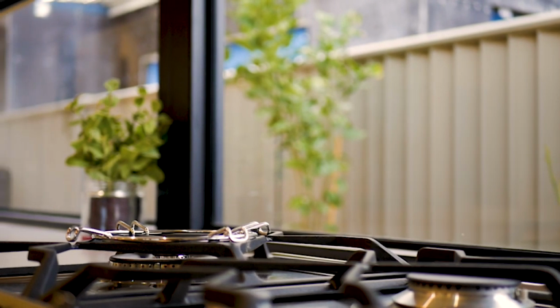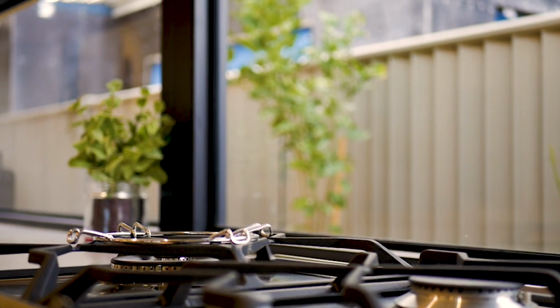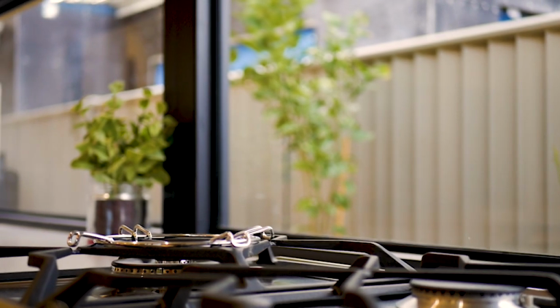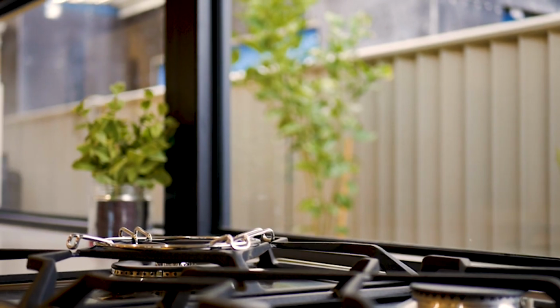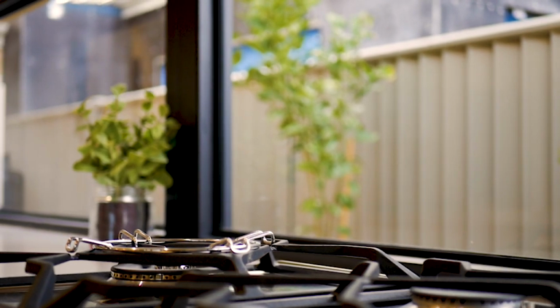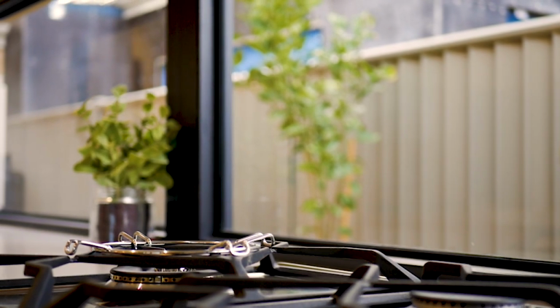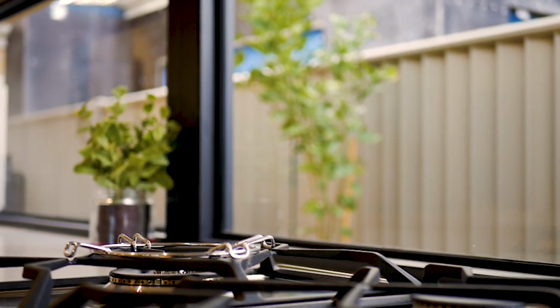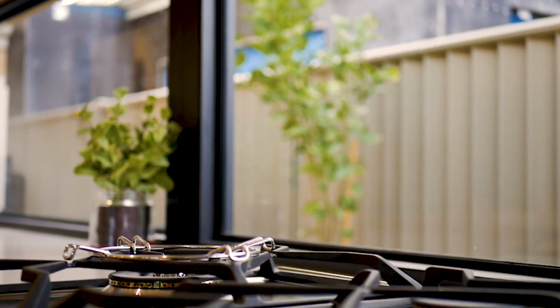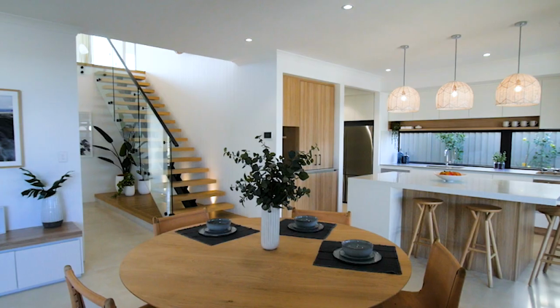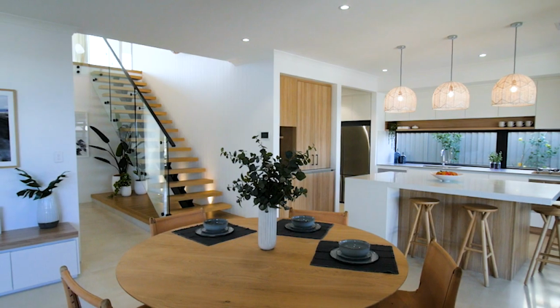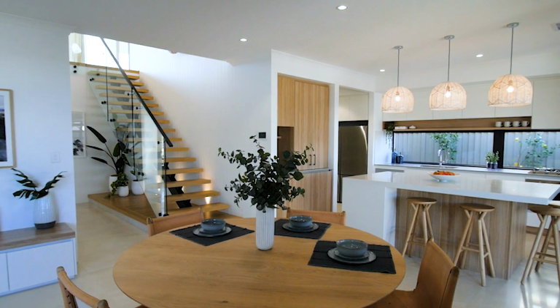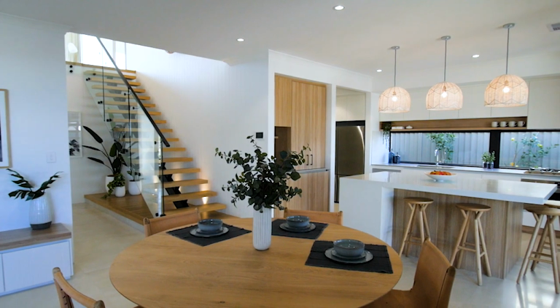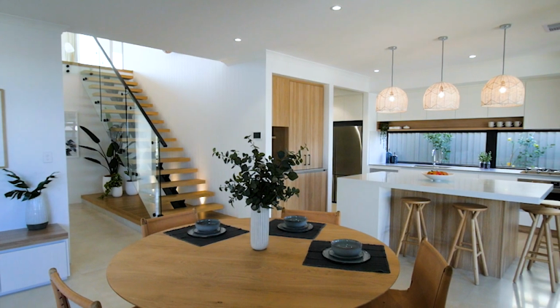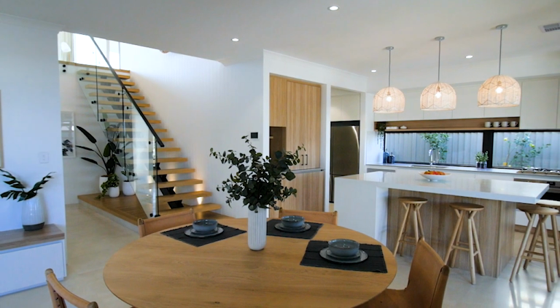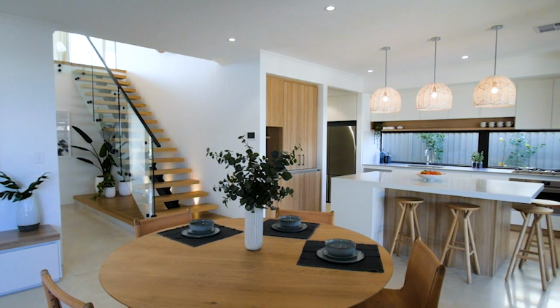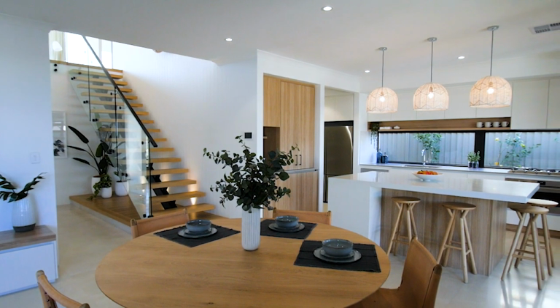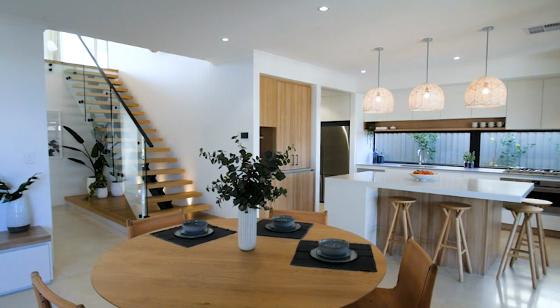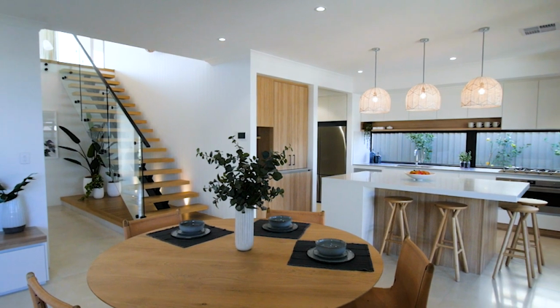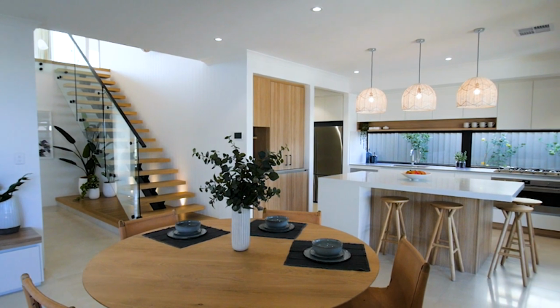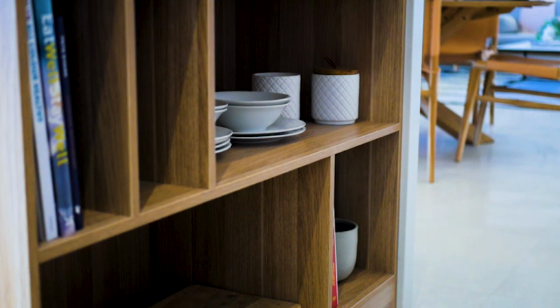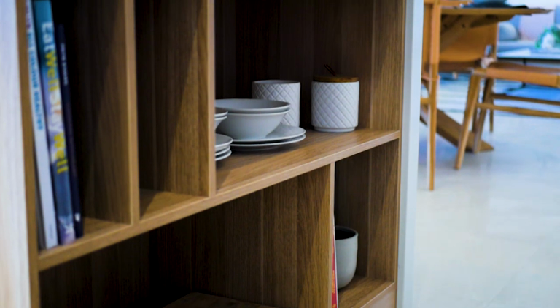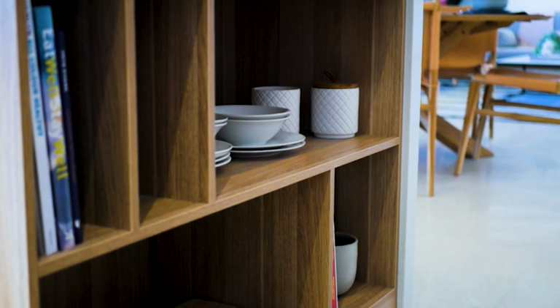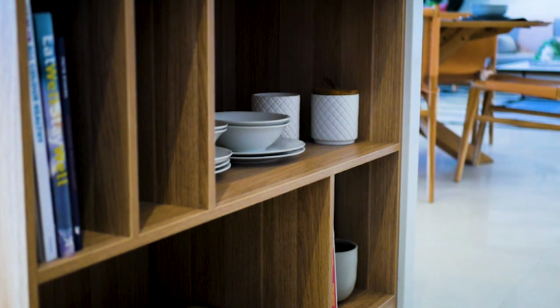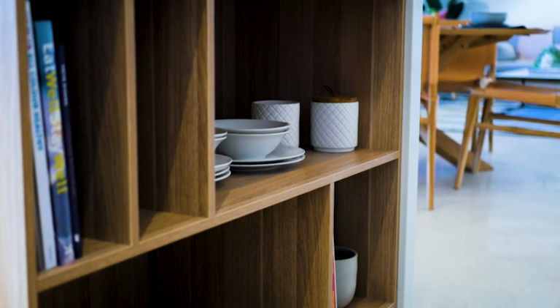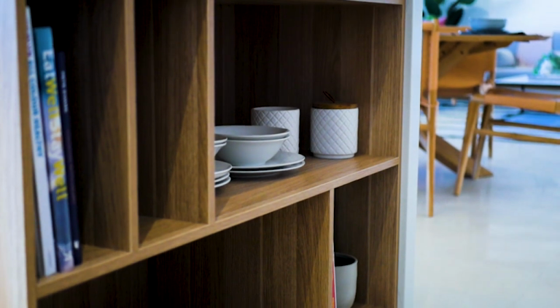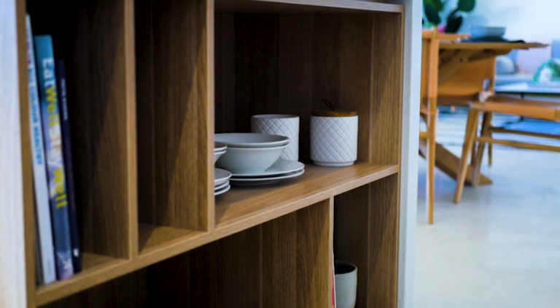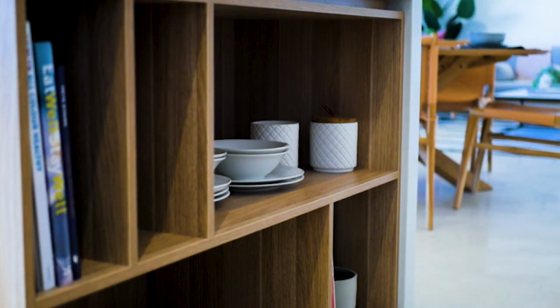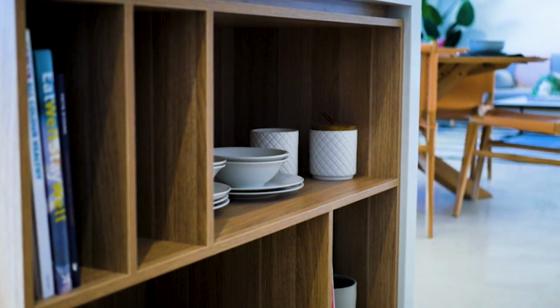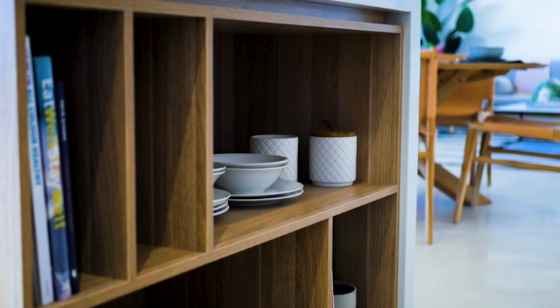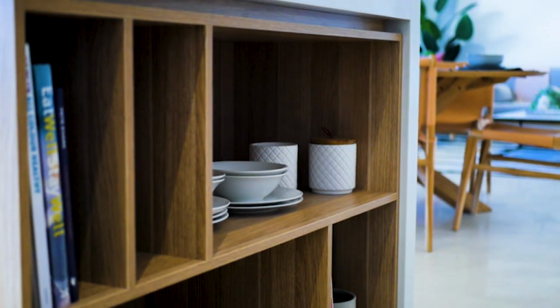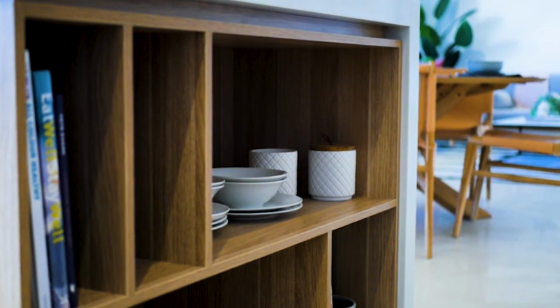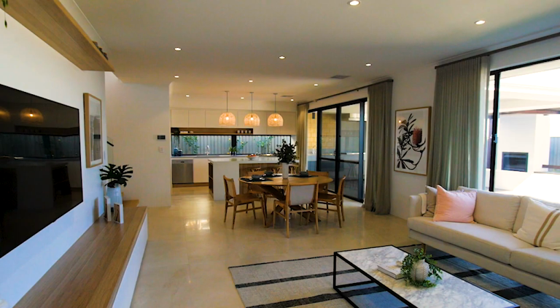I love how we've designed the kitchen in this home. In particular, the open shelving, which we've actually made as a design feature.